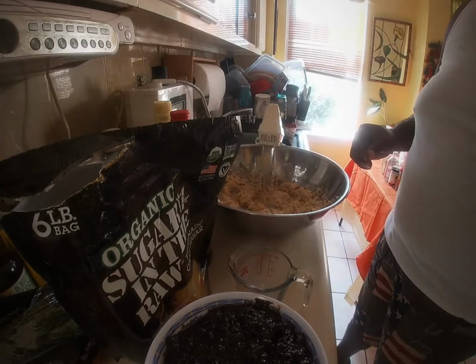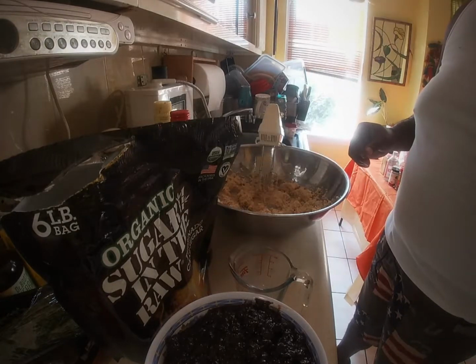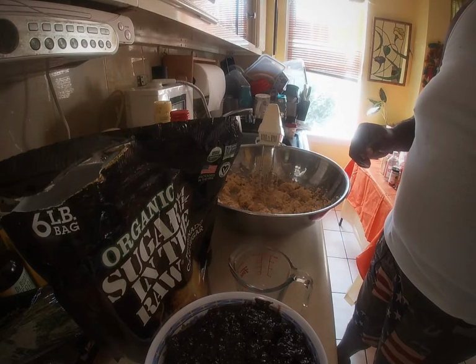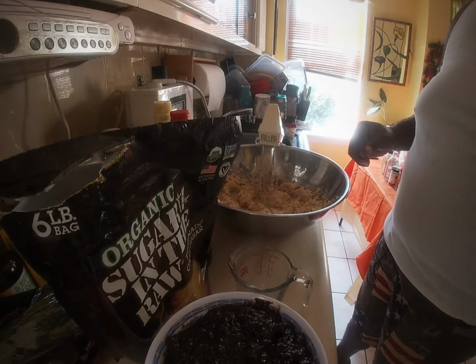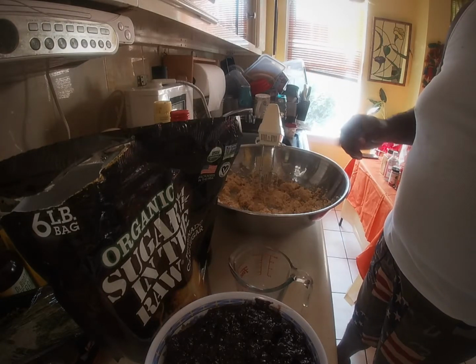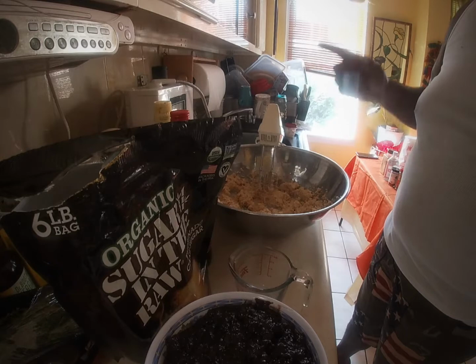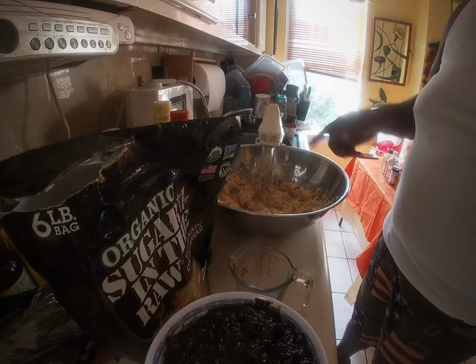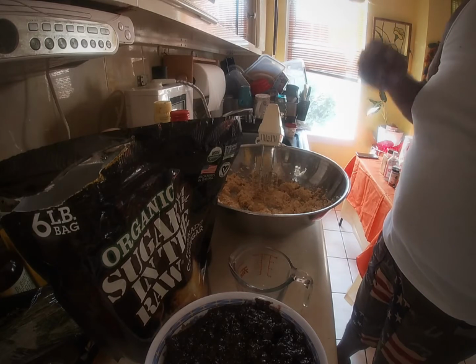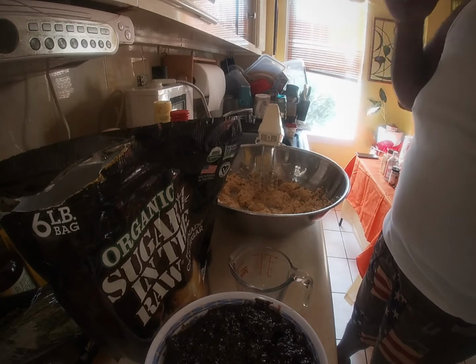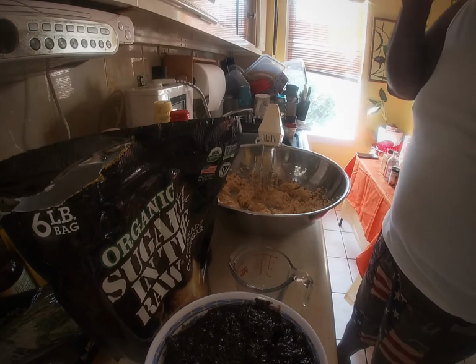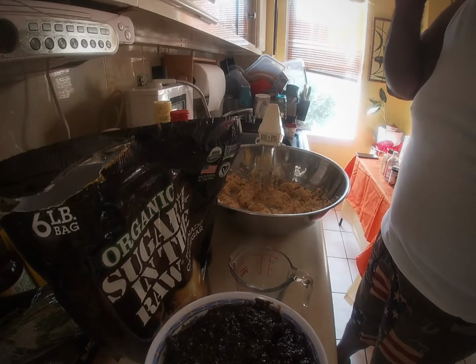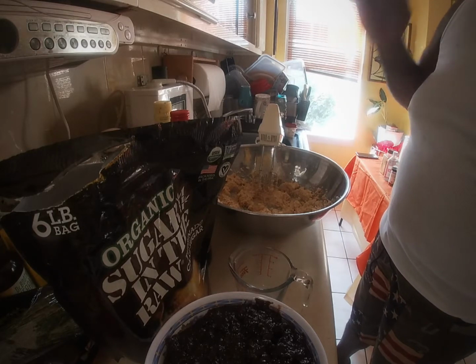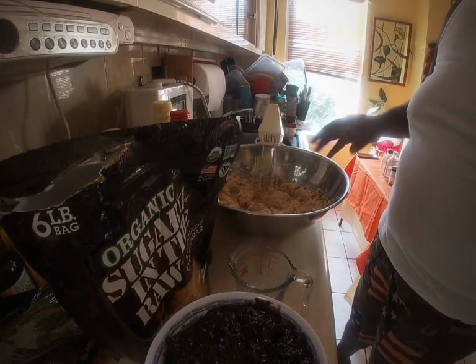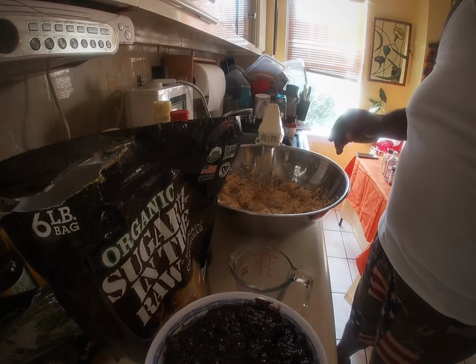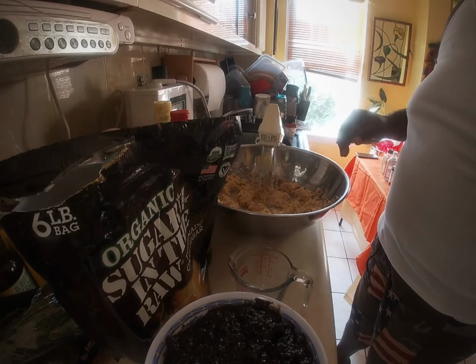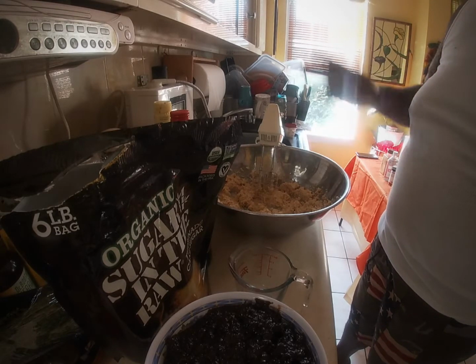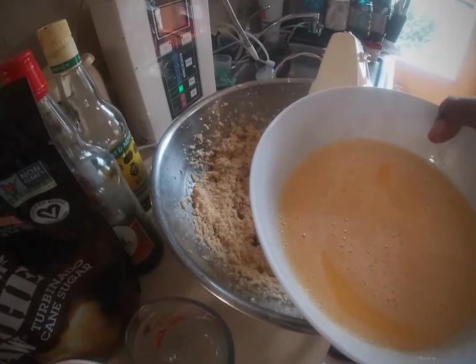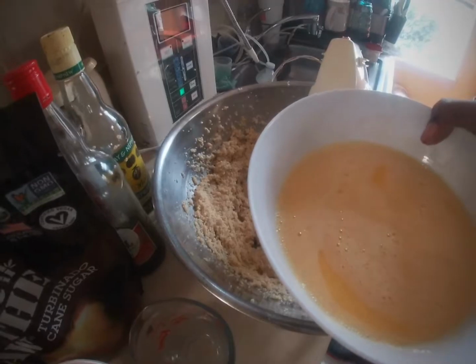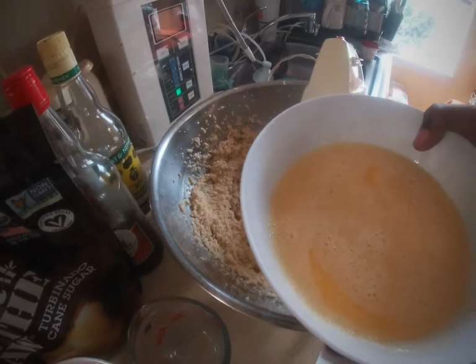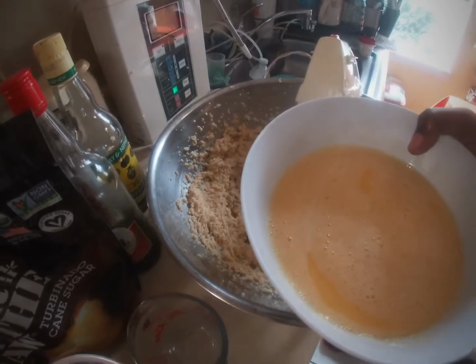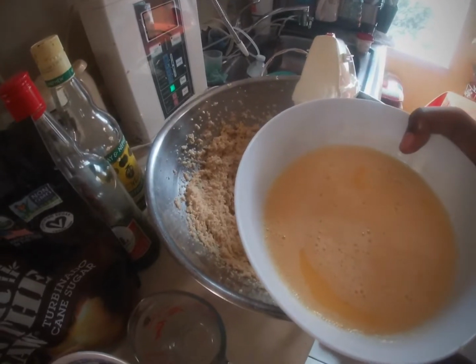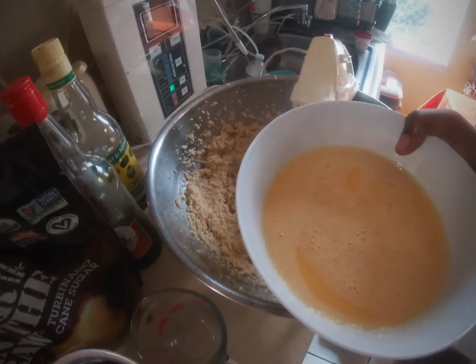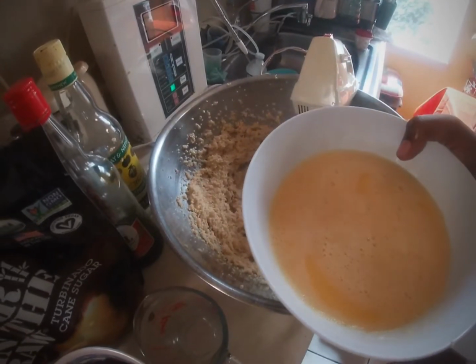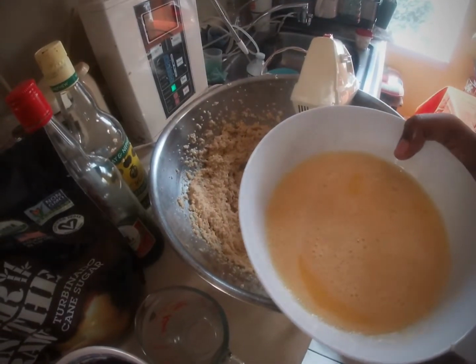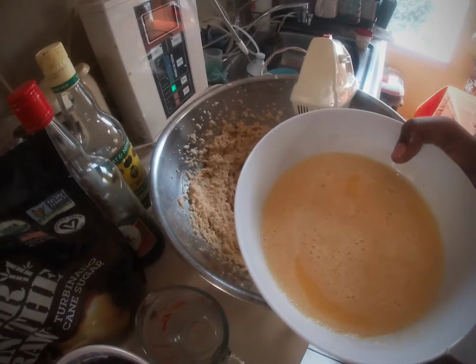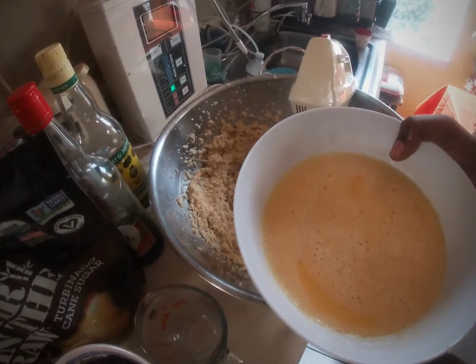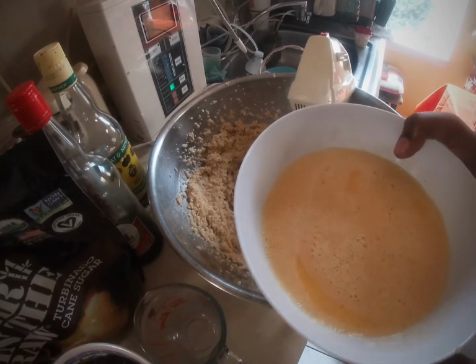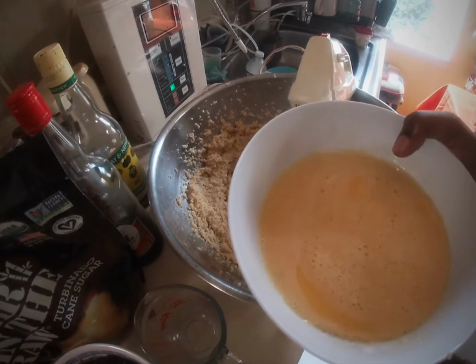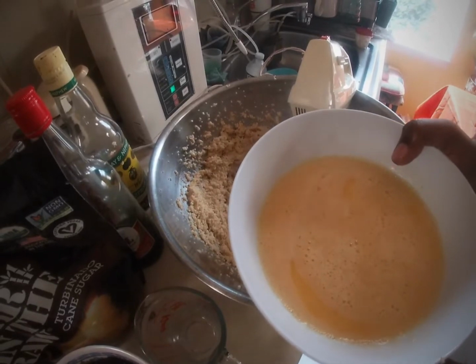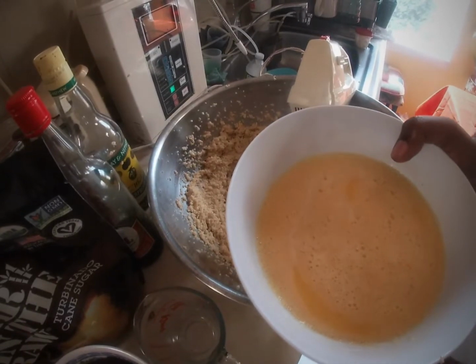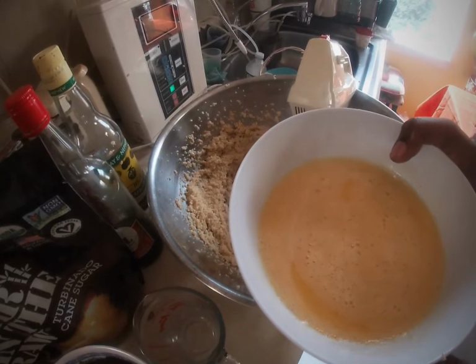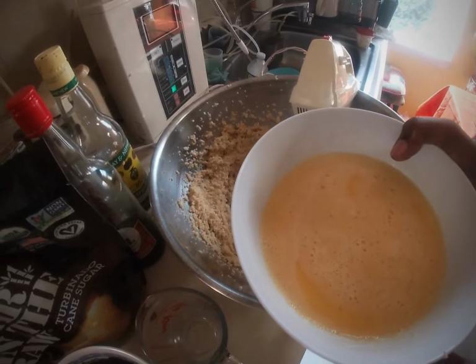So yeah peeps, catch me as I go along adding in the eggs and all that, you know, trying to eliminate some of the rawness.